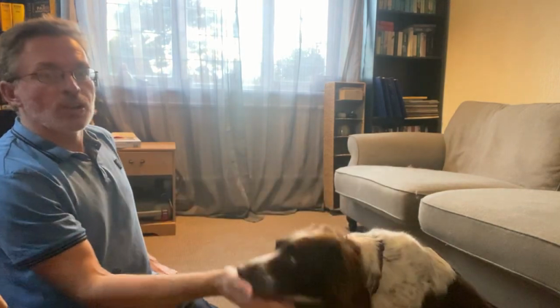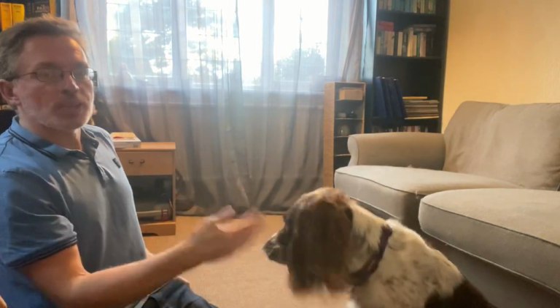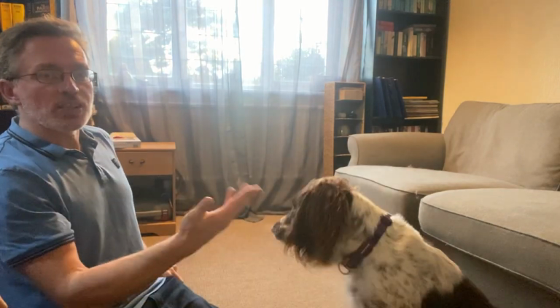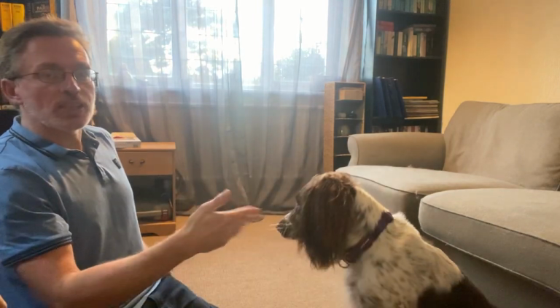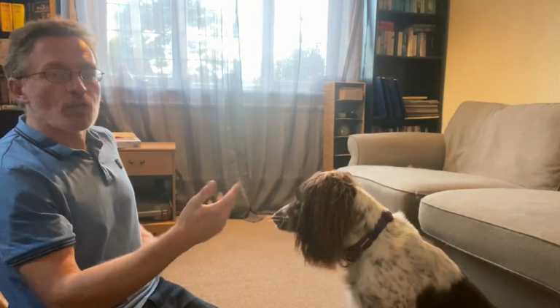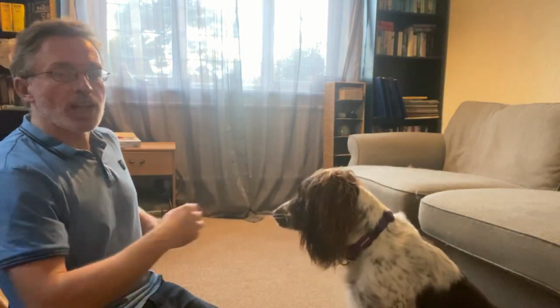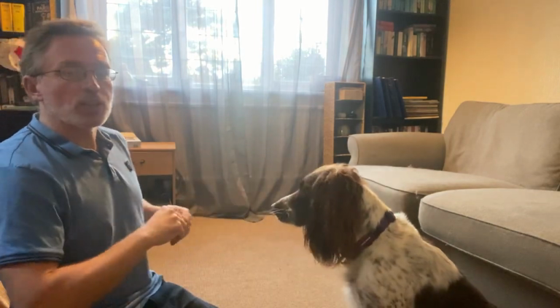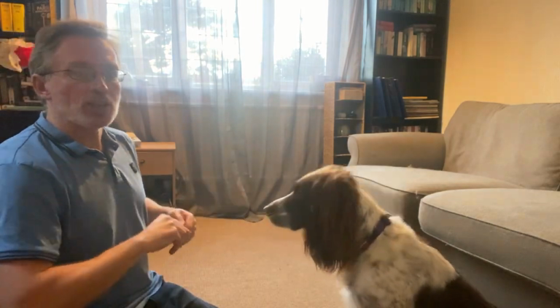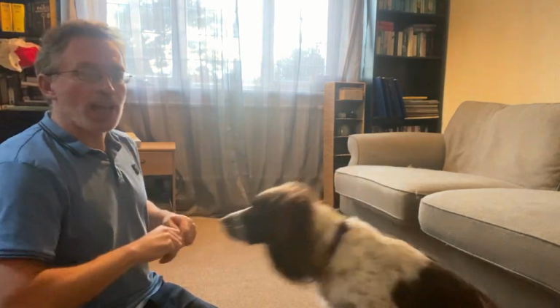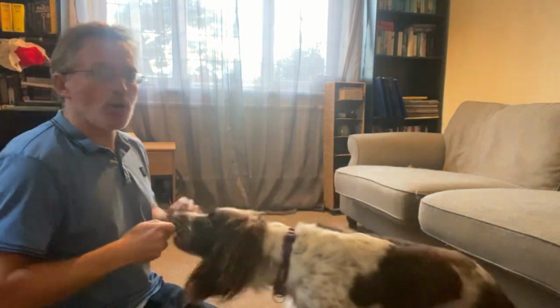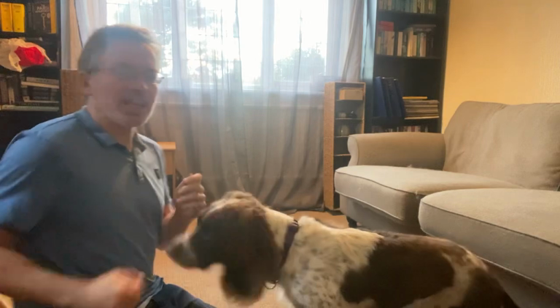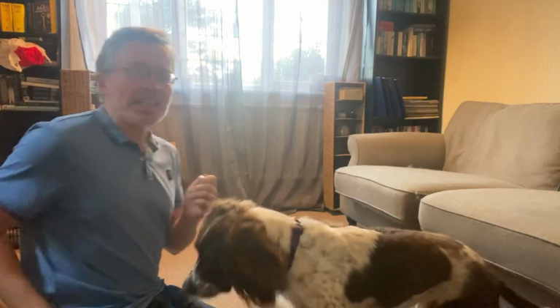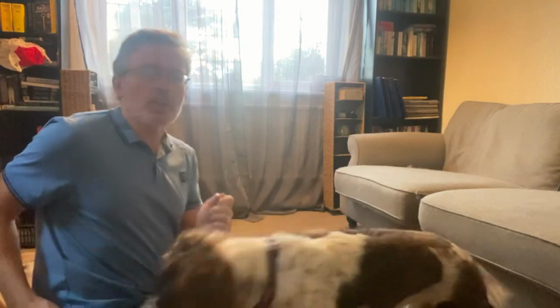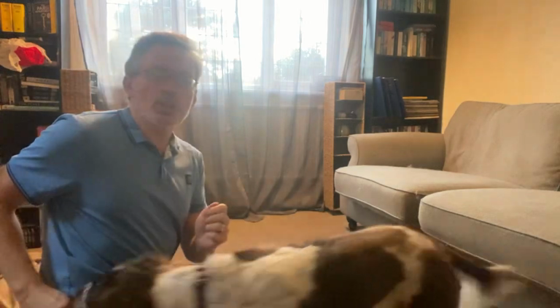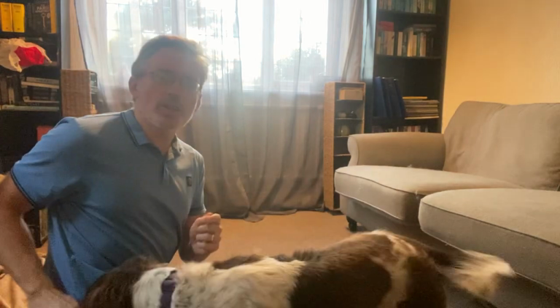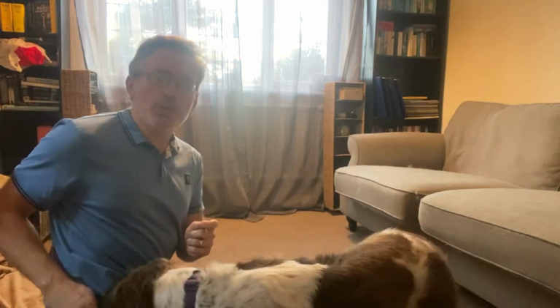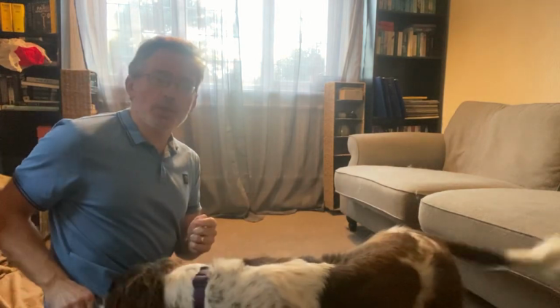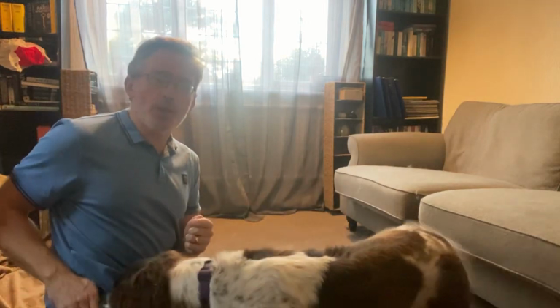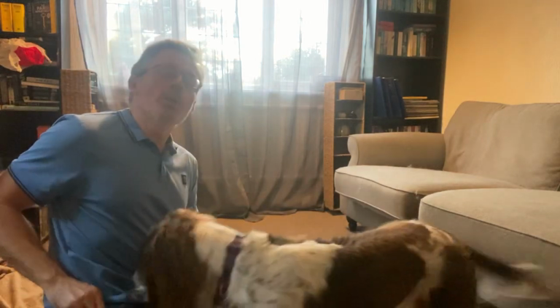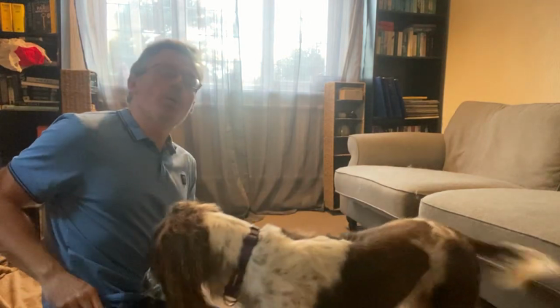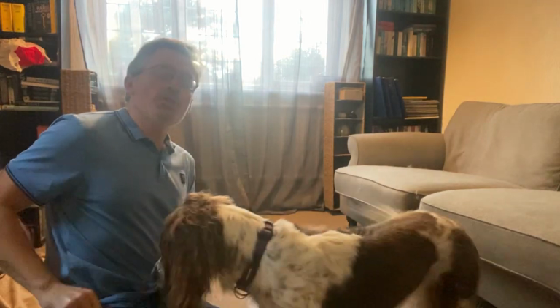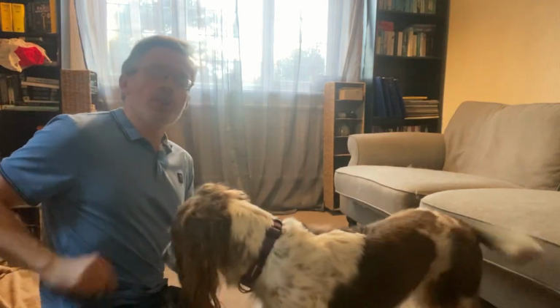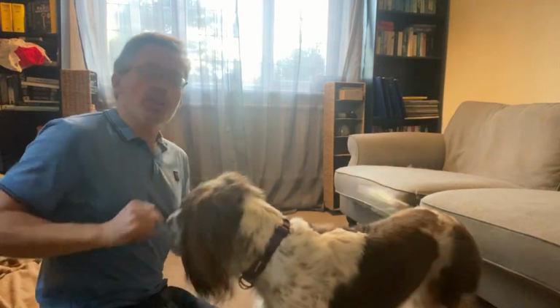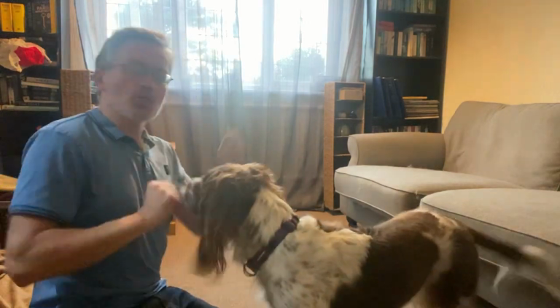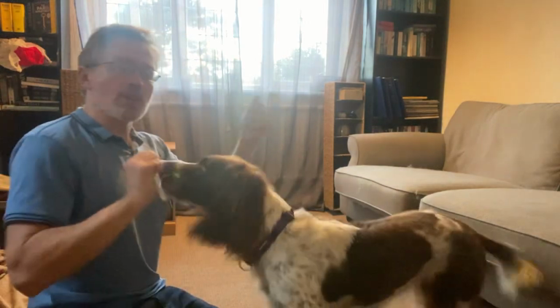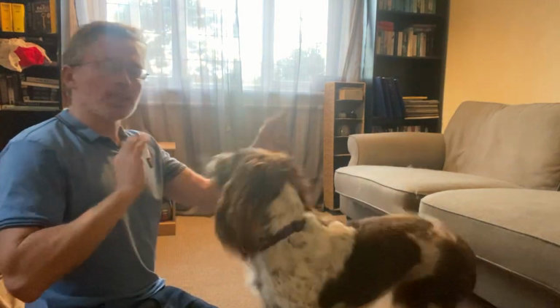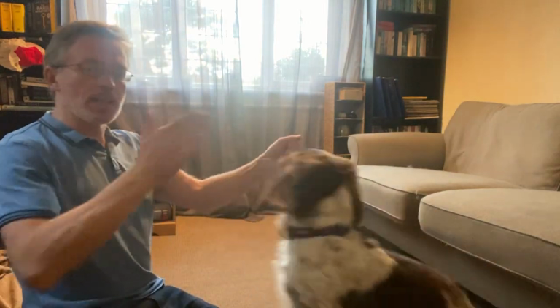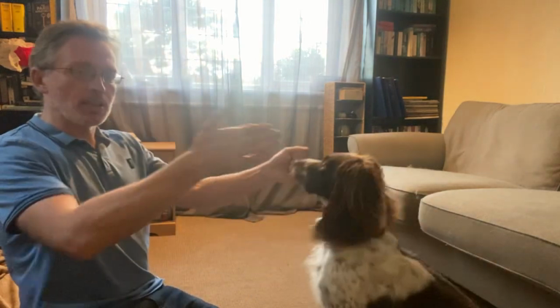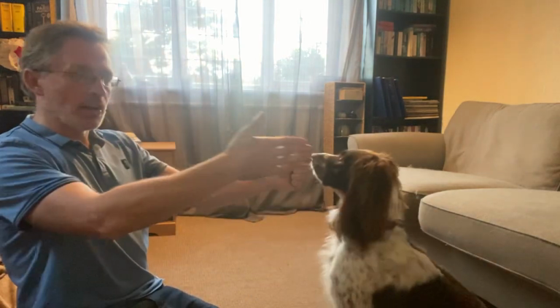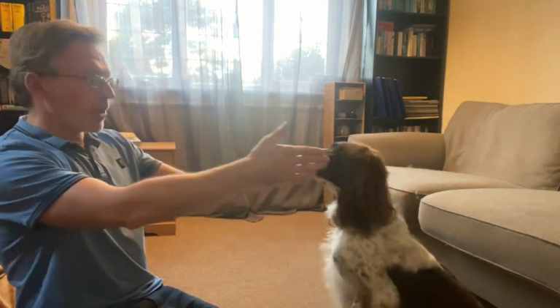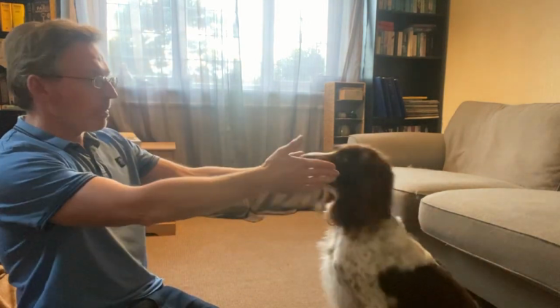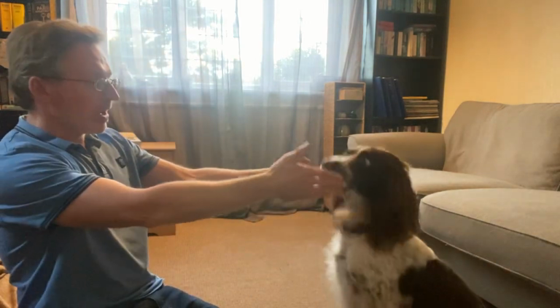Don't forget to change your hand, because it gets a little bit too predictable. So we're going to reverse it — treat in this hand, flat open palm.